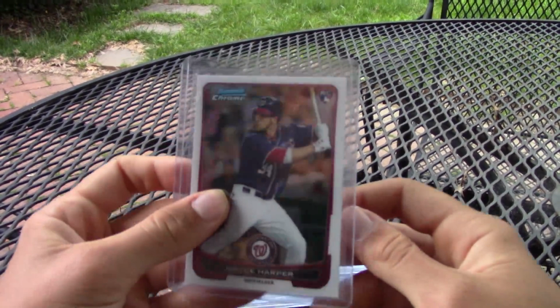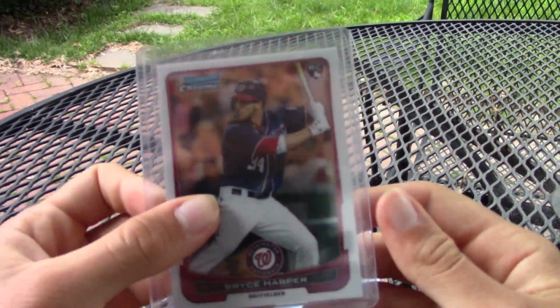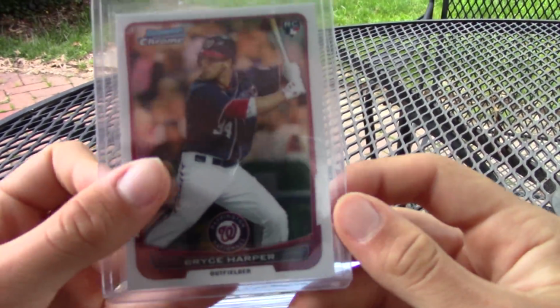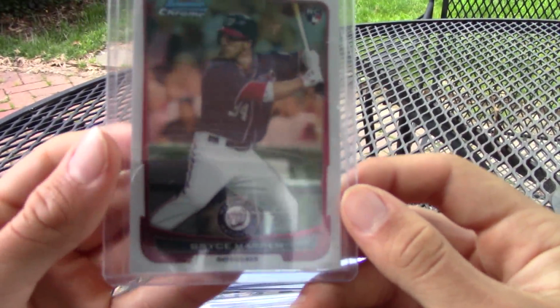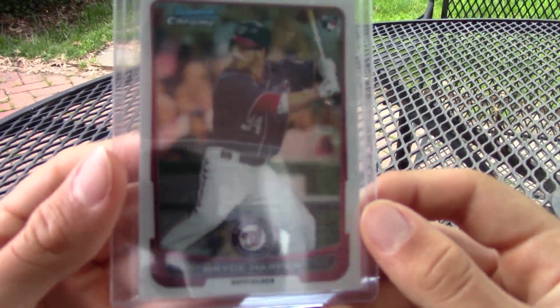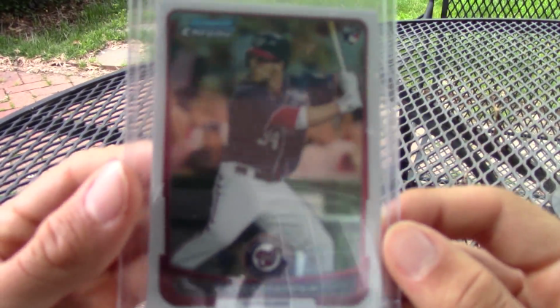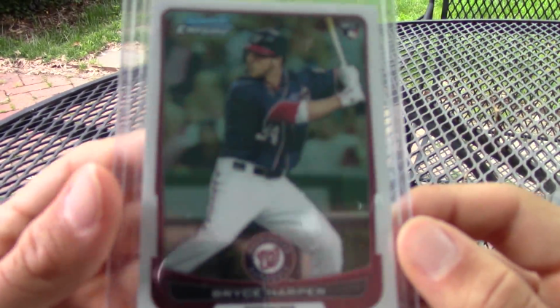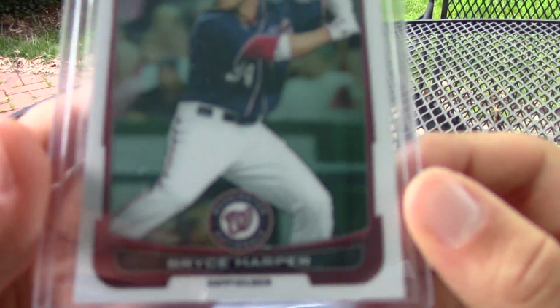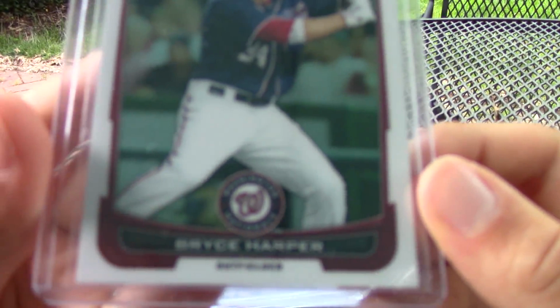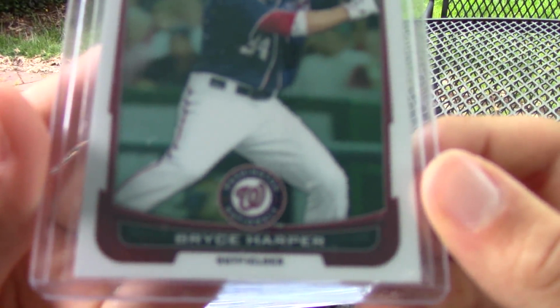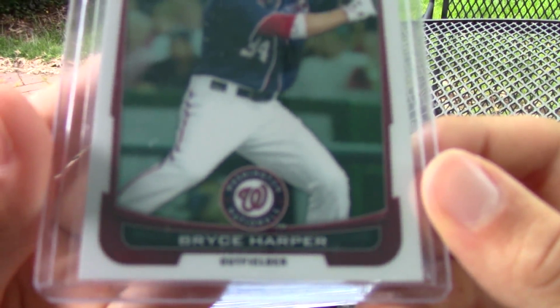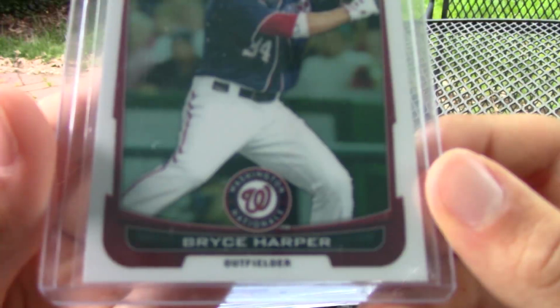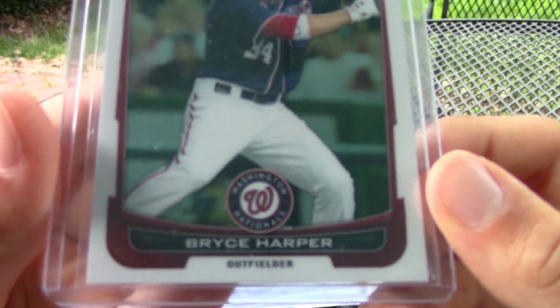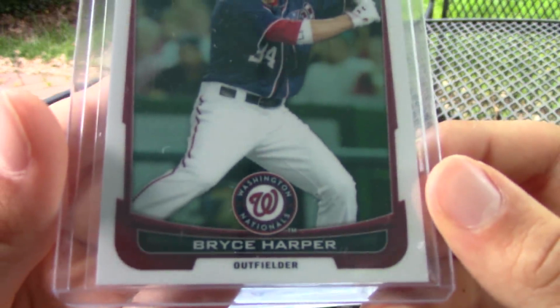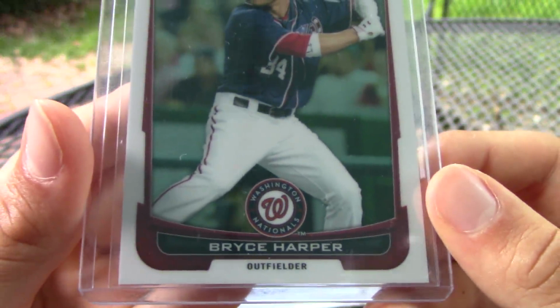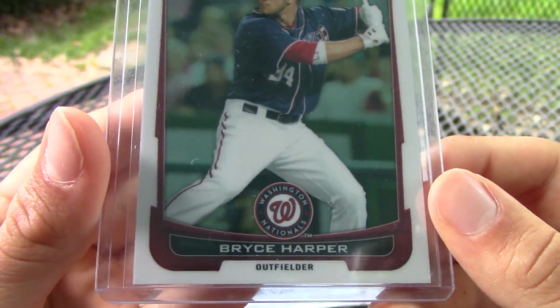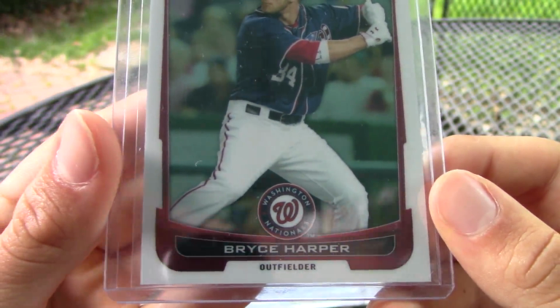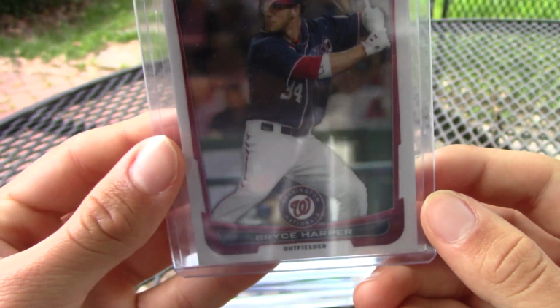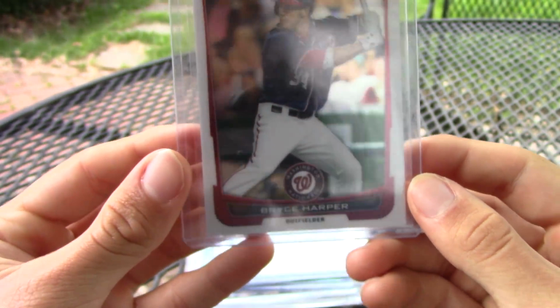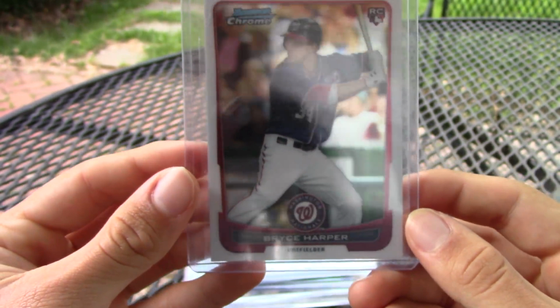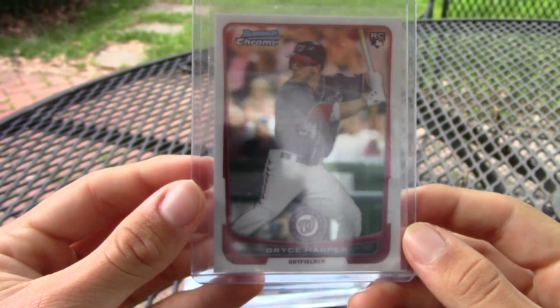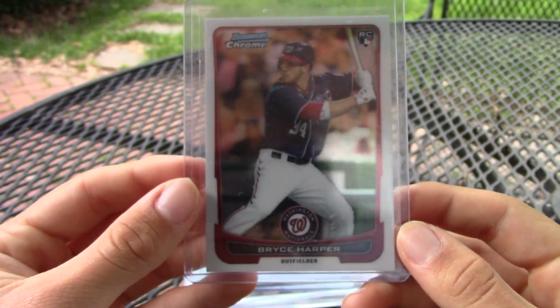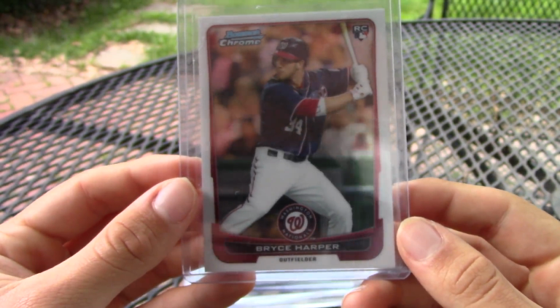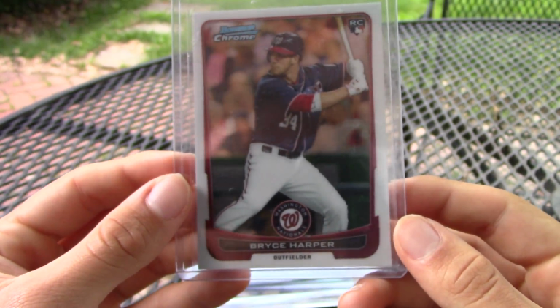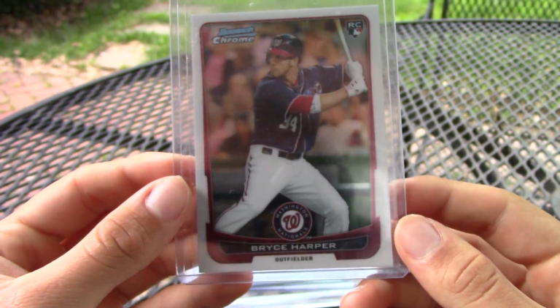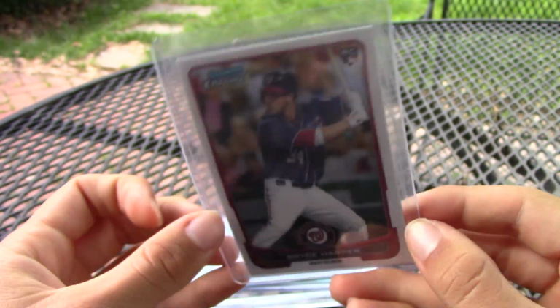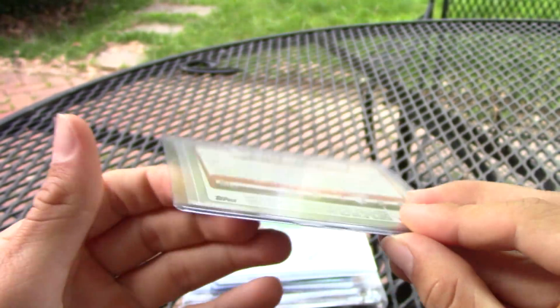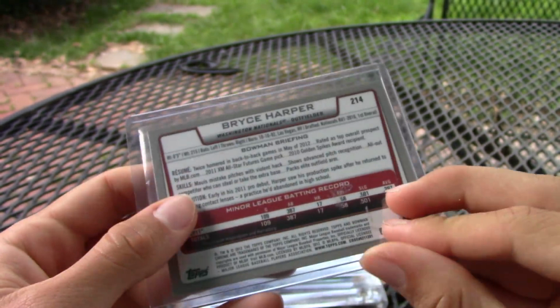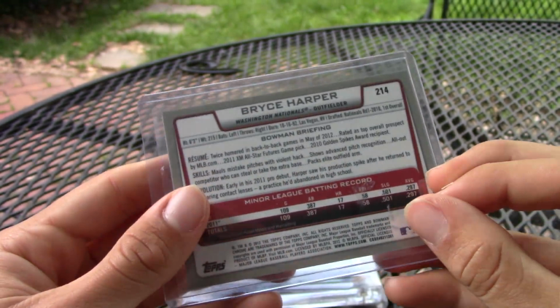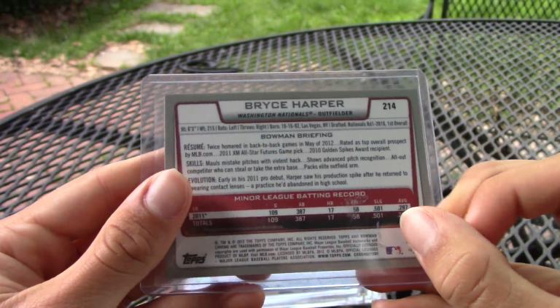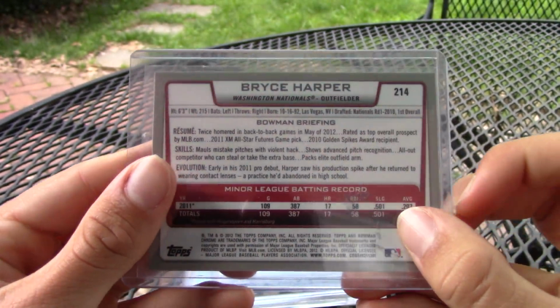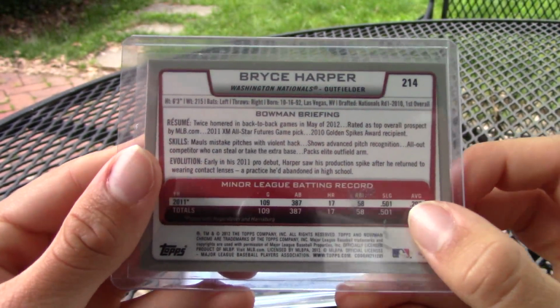First, I got this Bryce Harper rookie card.